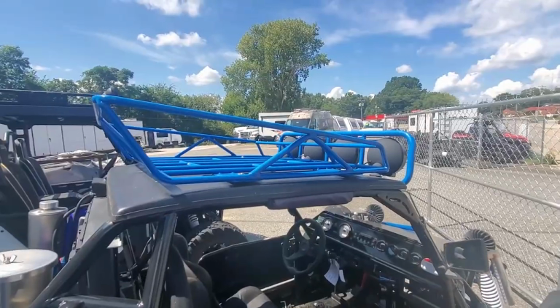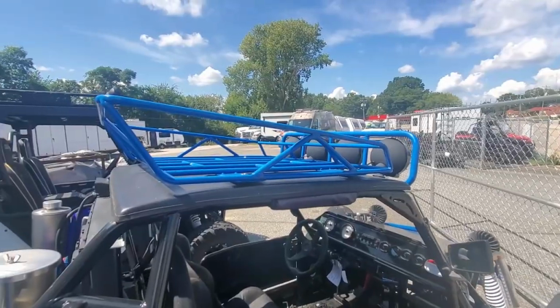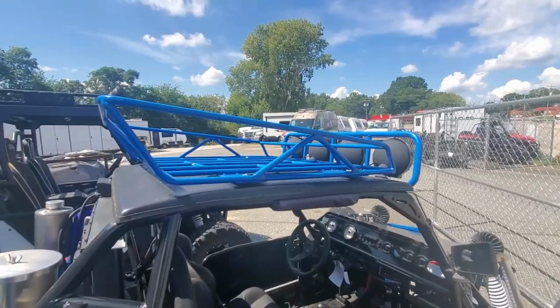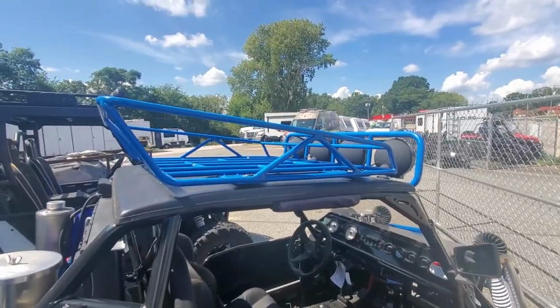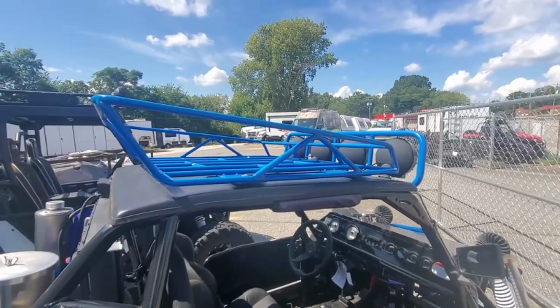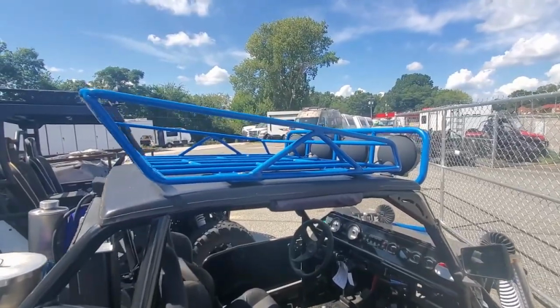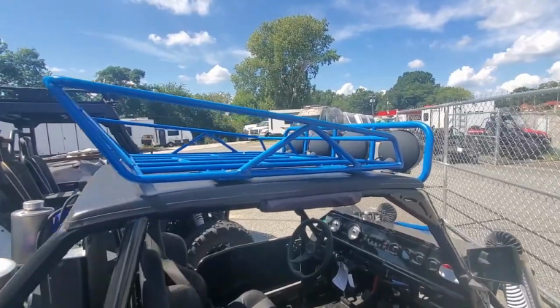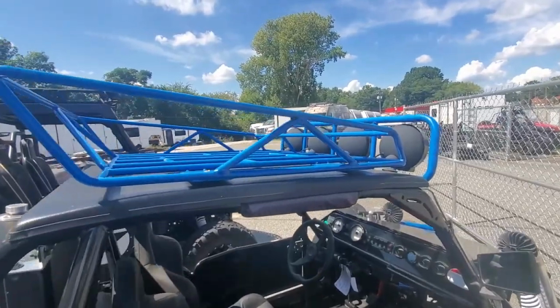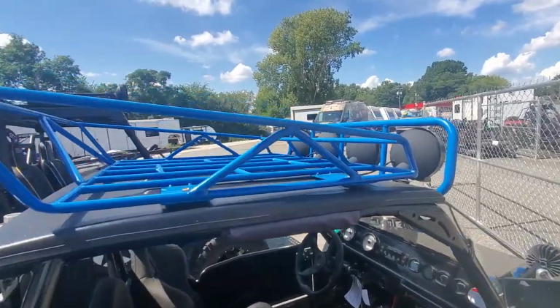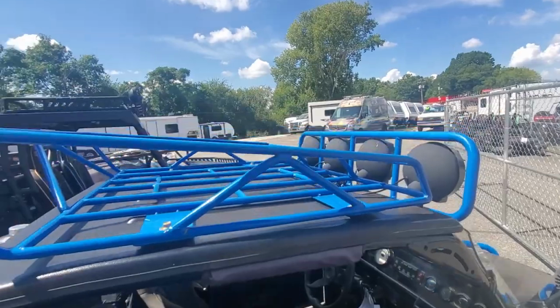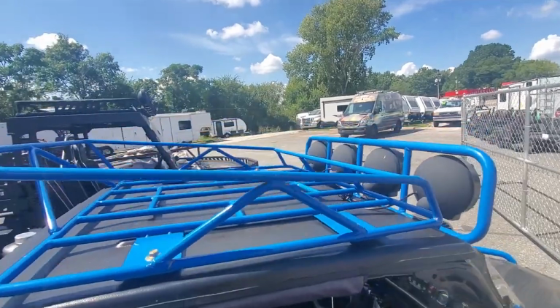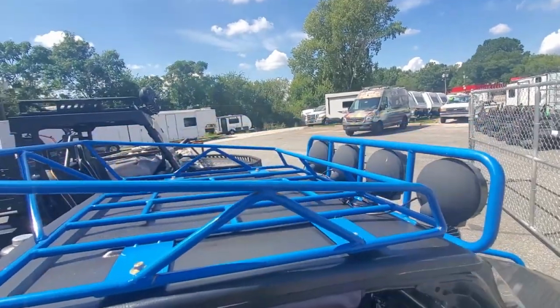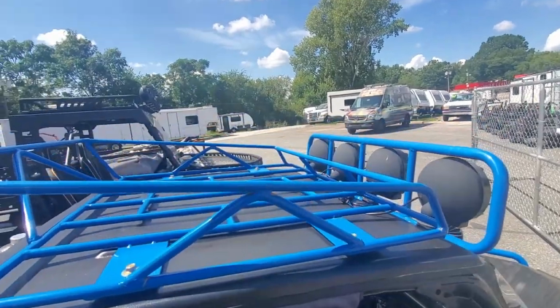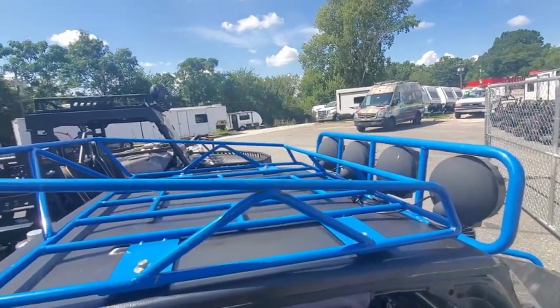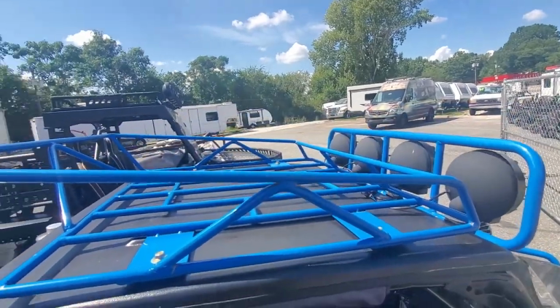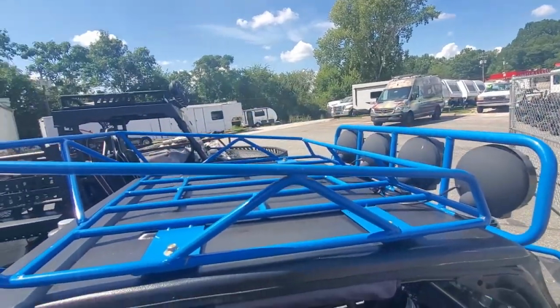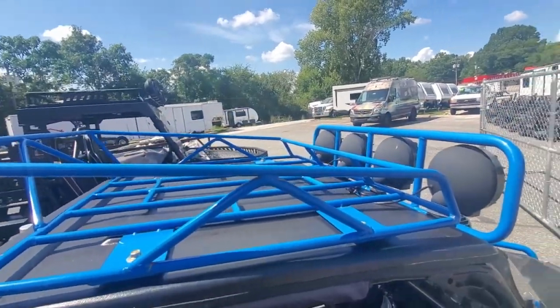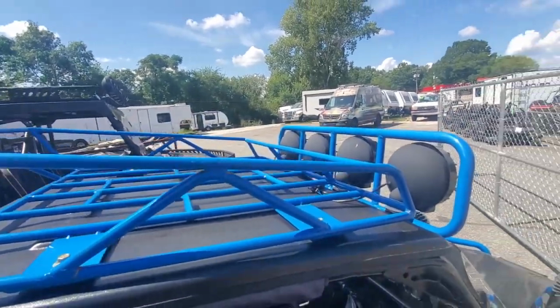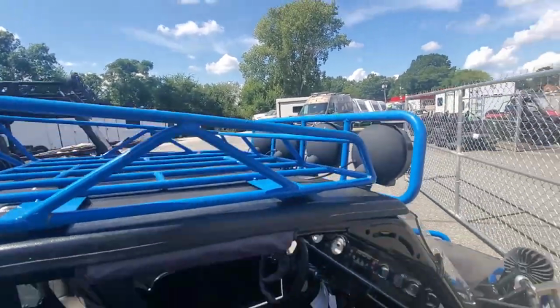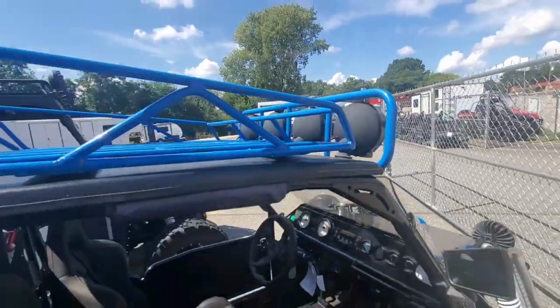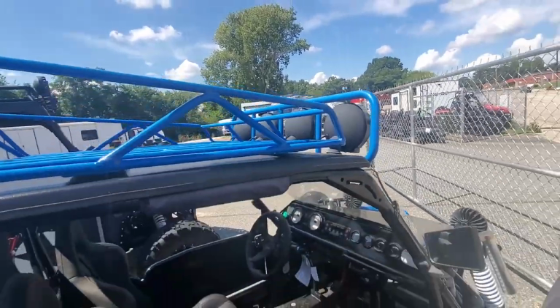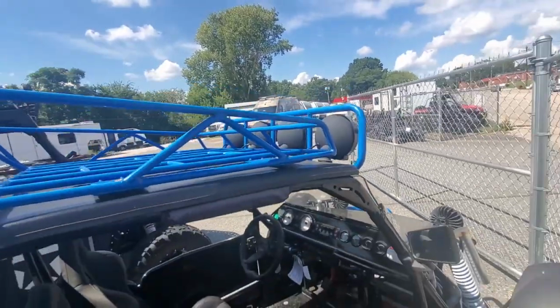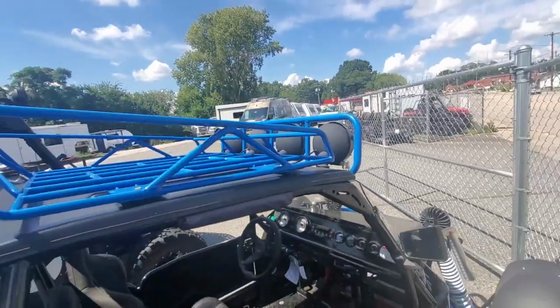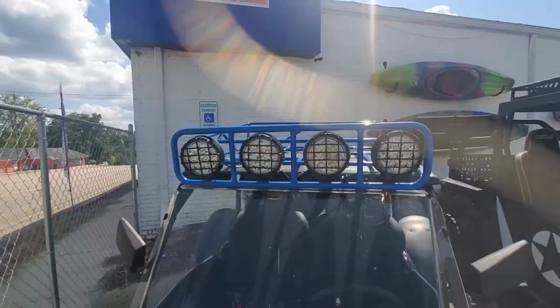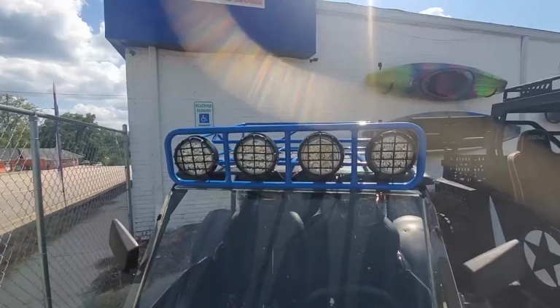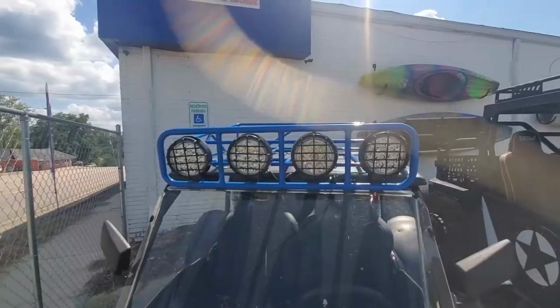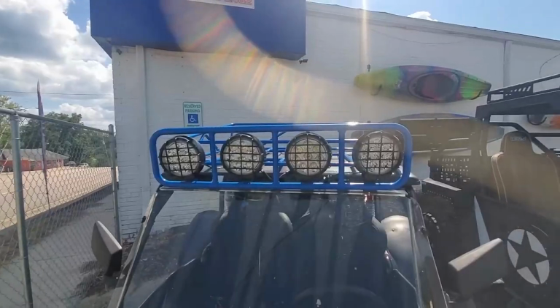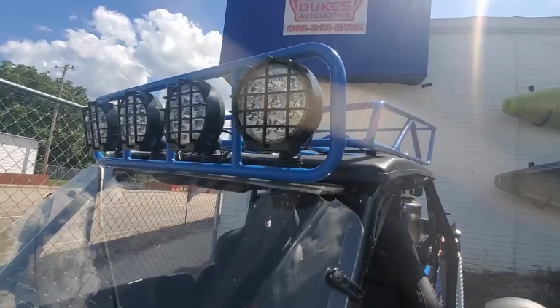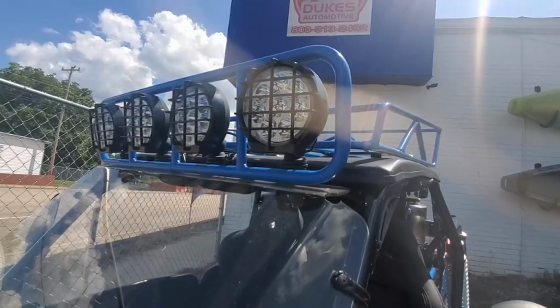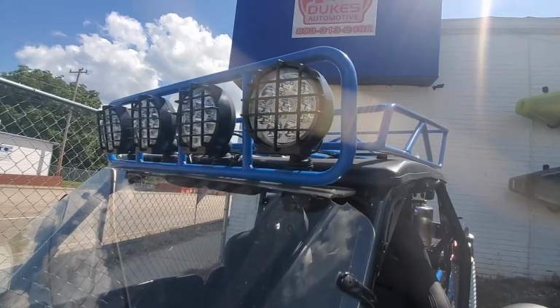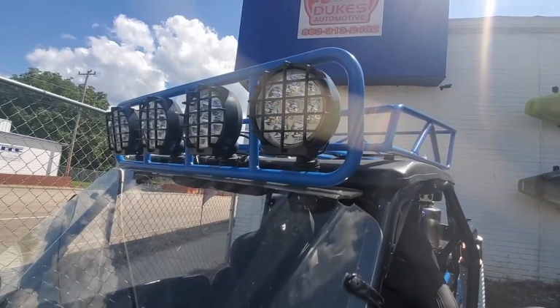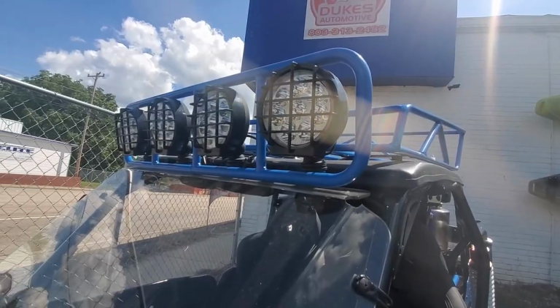Up on top we have this luggage carrier and then you have the front mounted LED light.